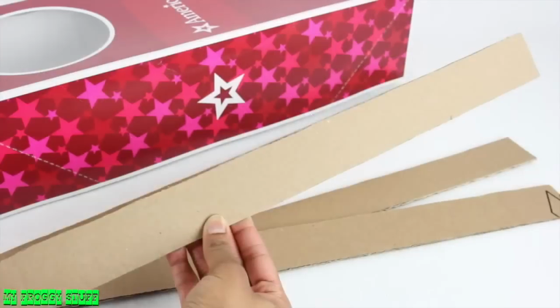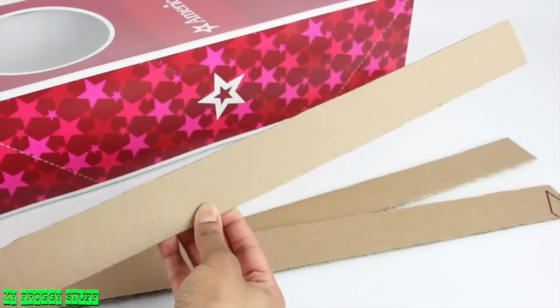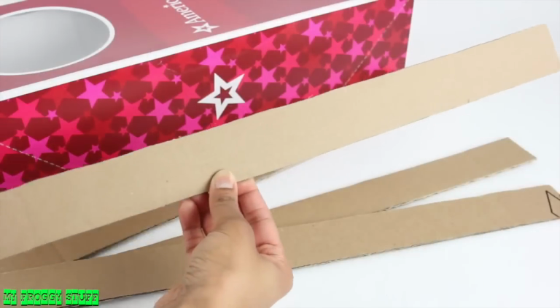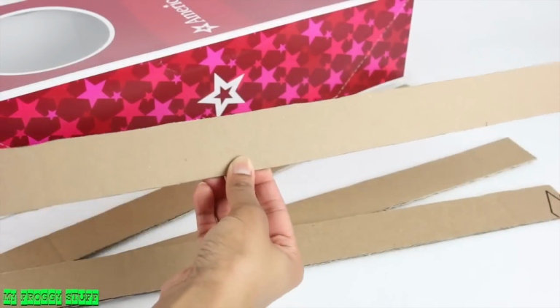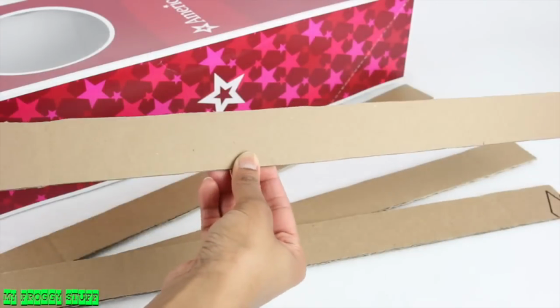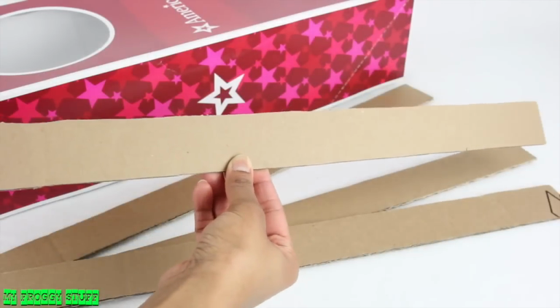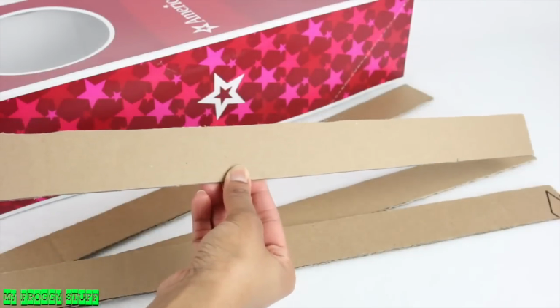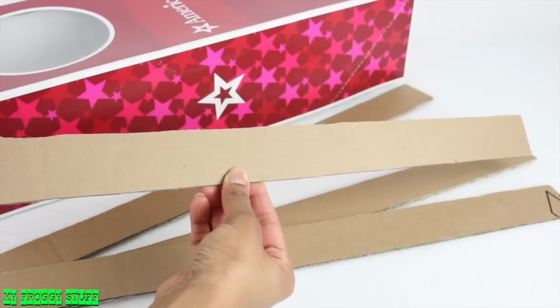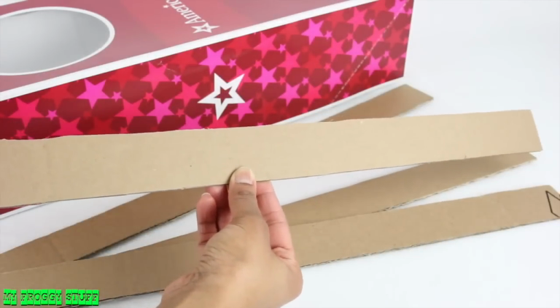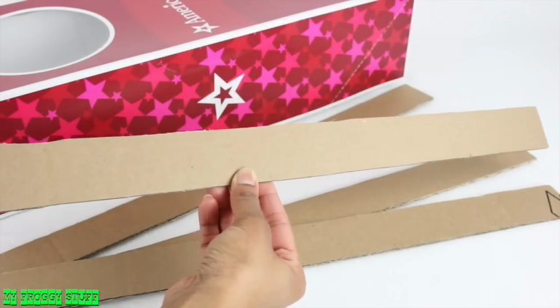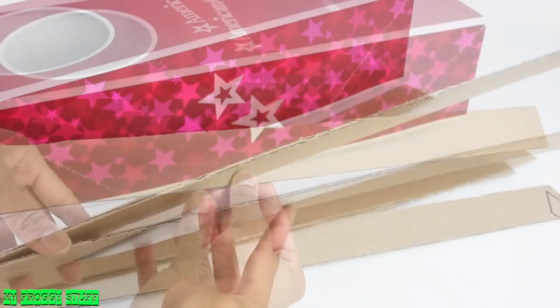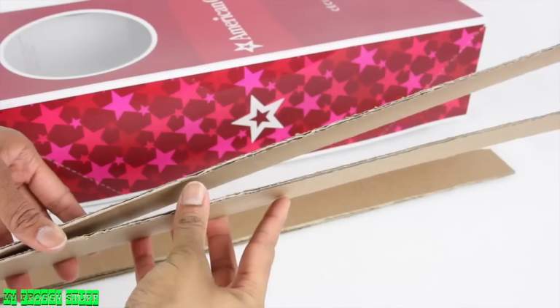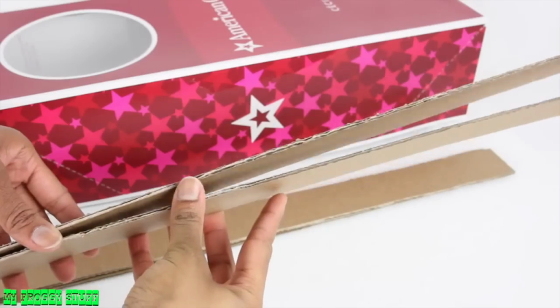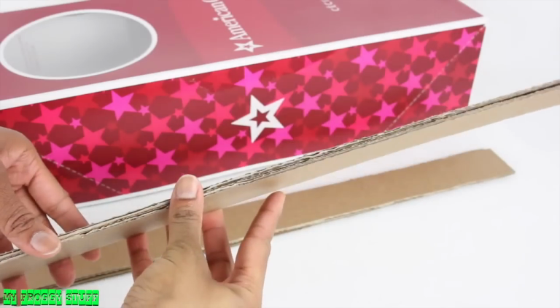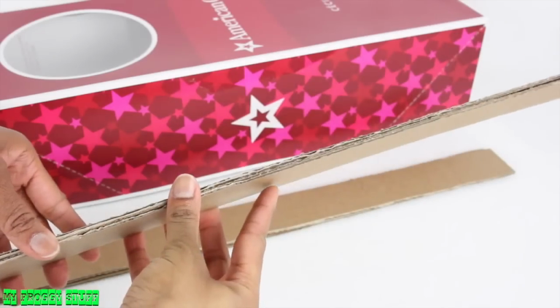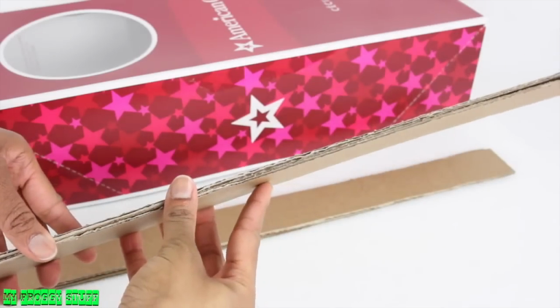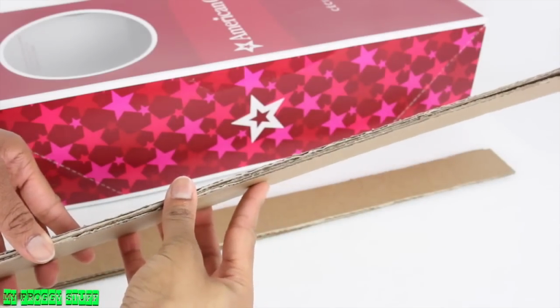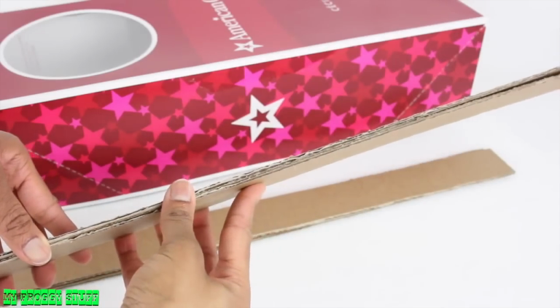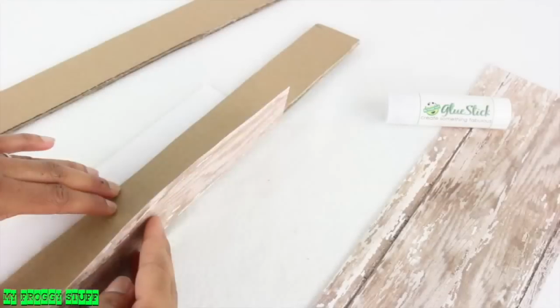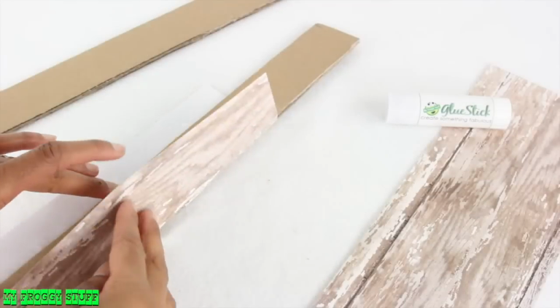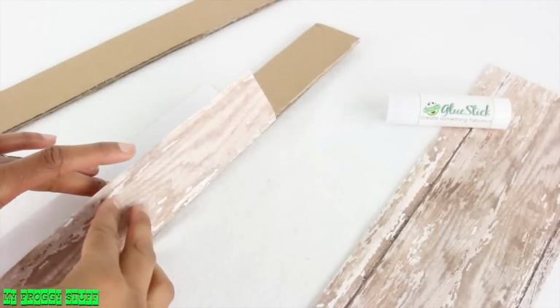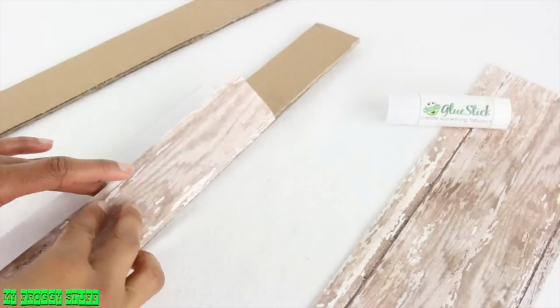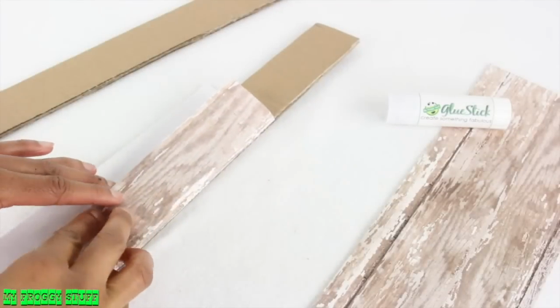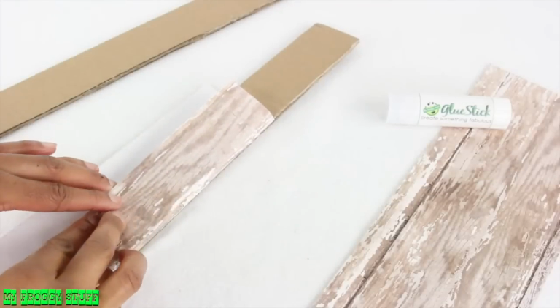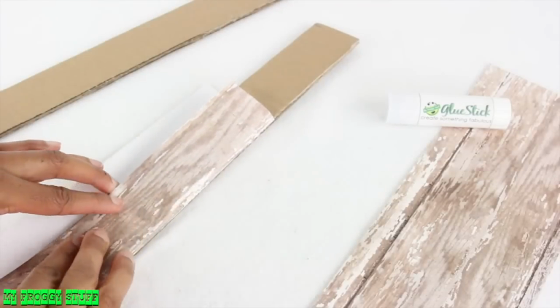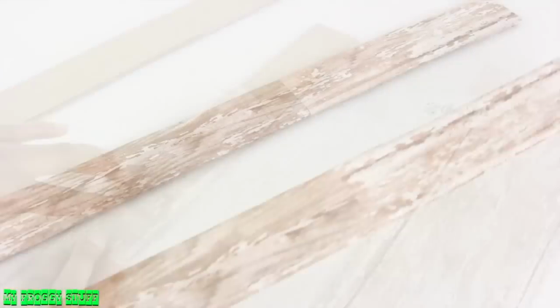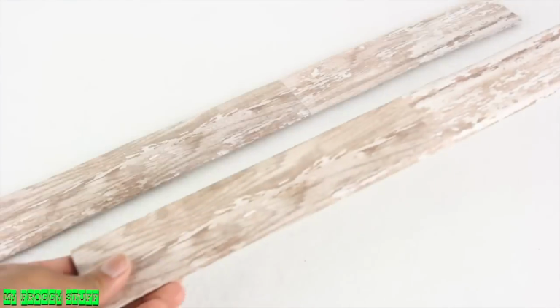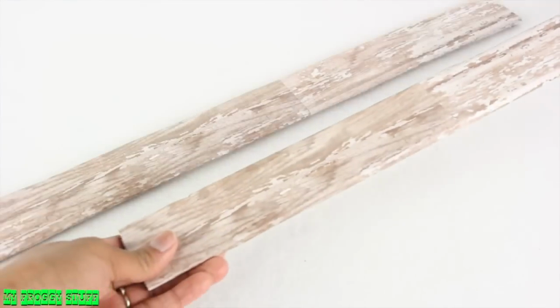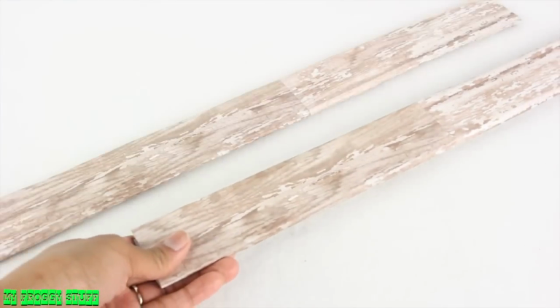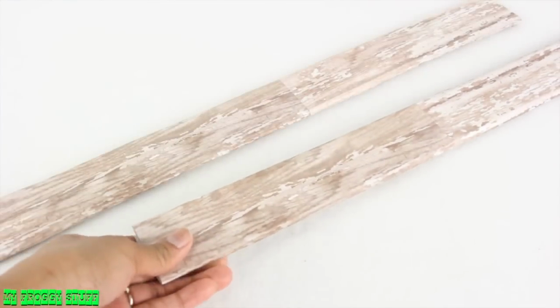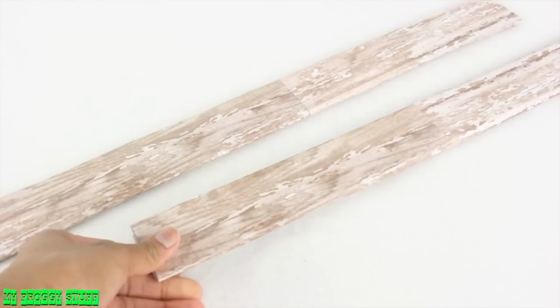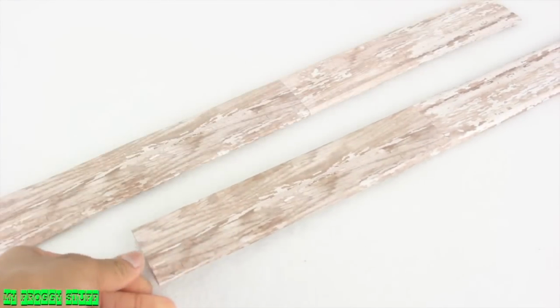I cut four long strips, glue two together, and cover with paper to make the side rails.